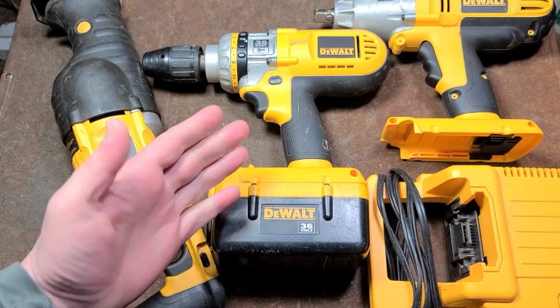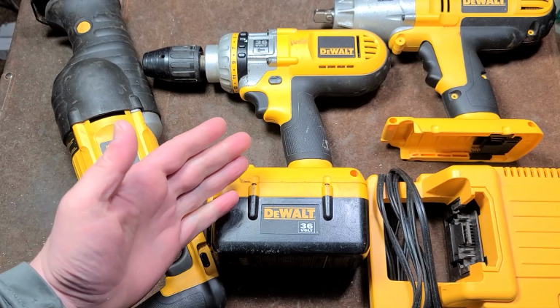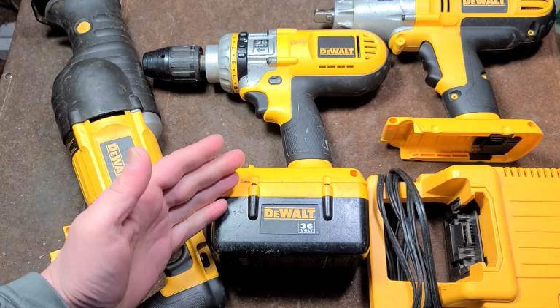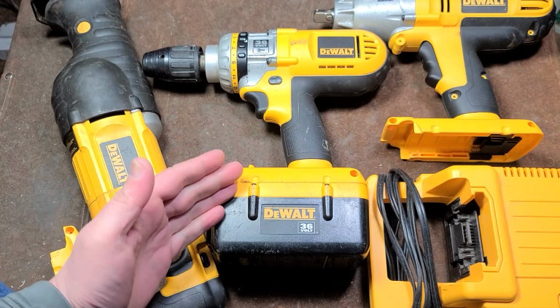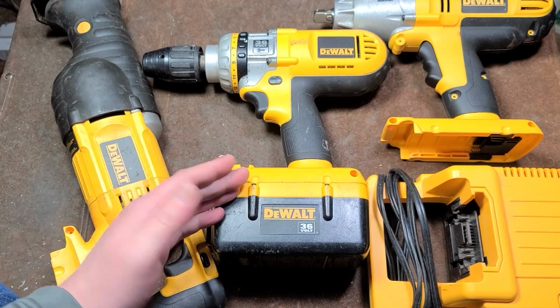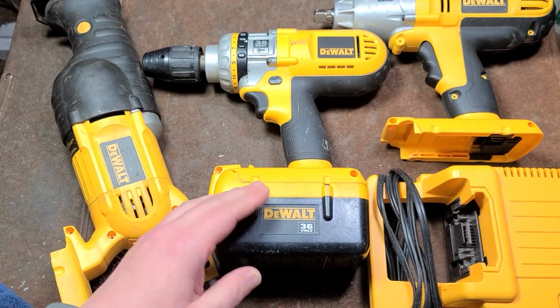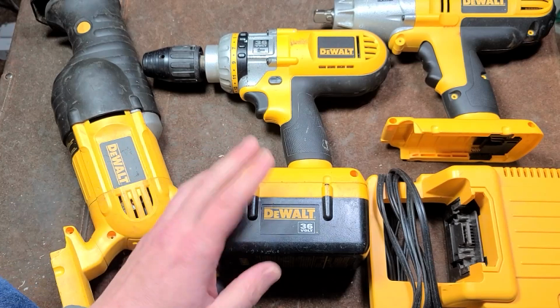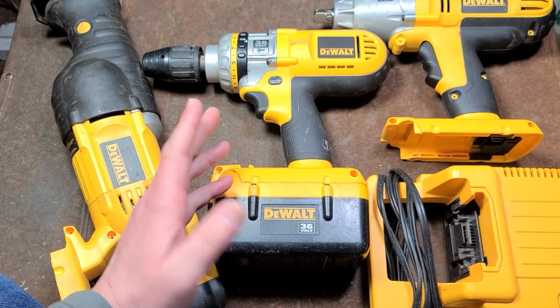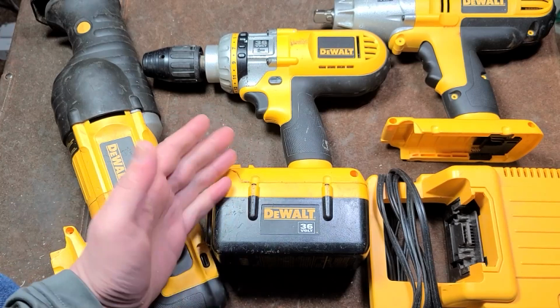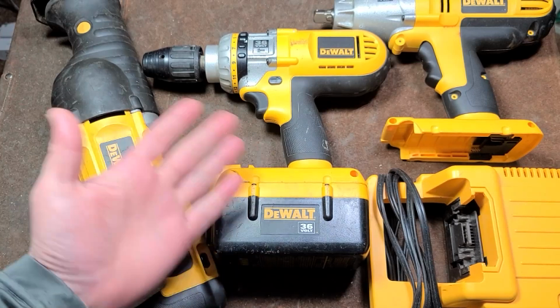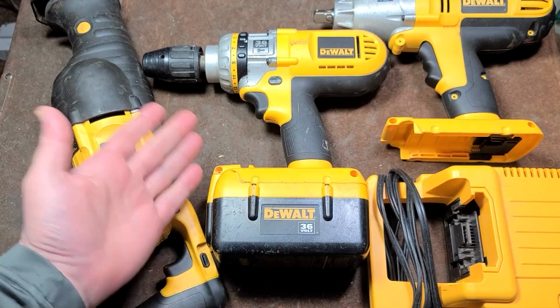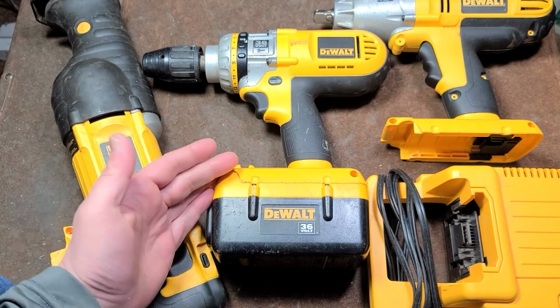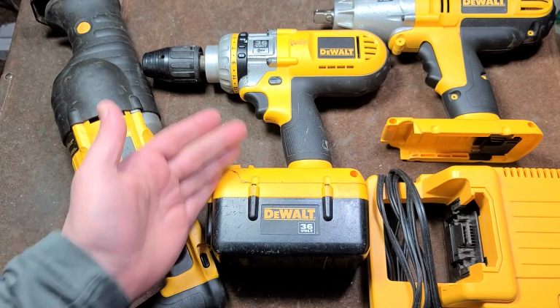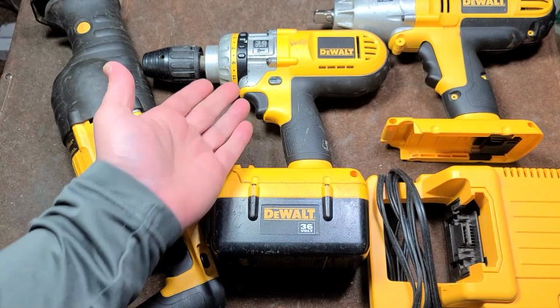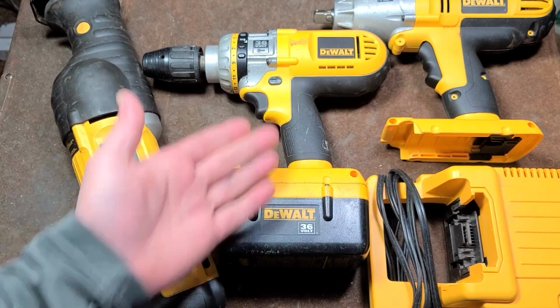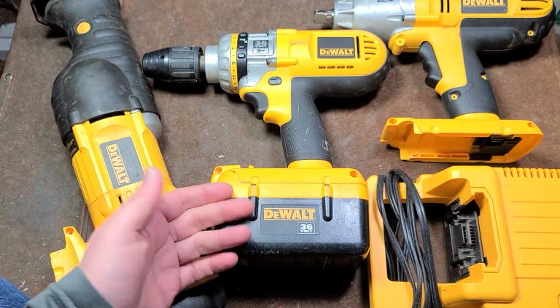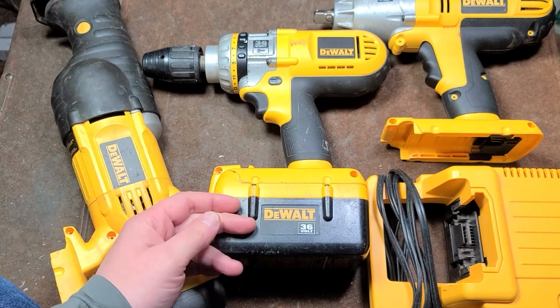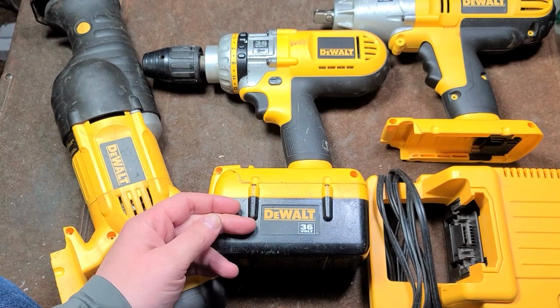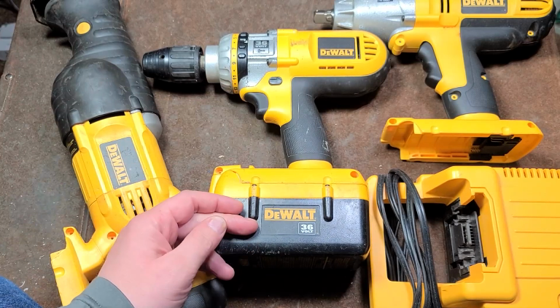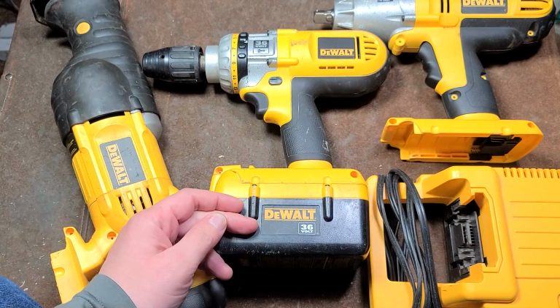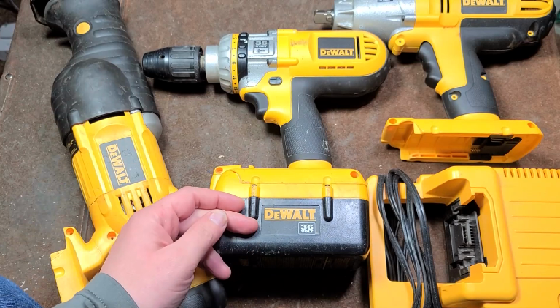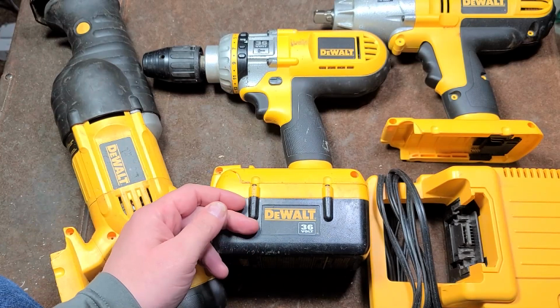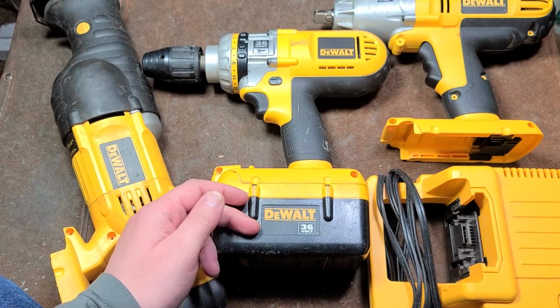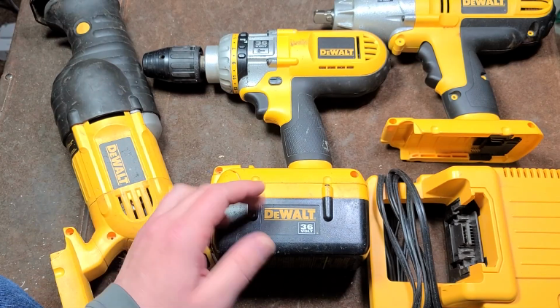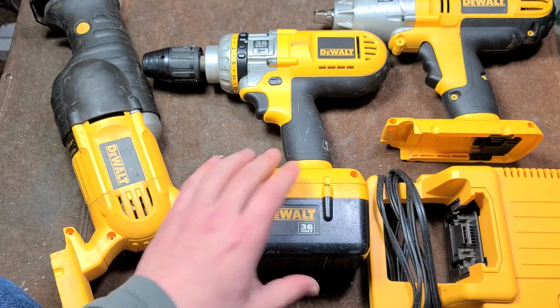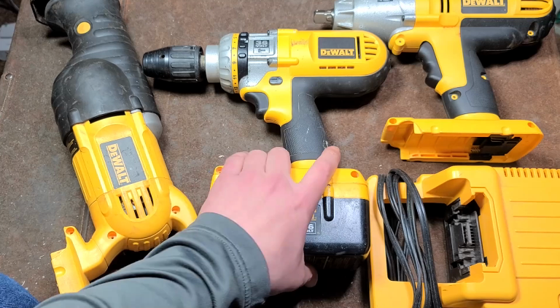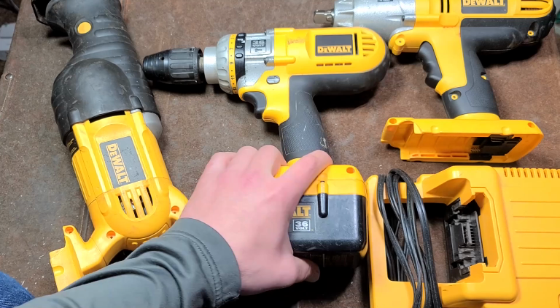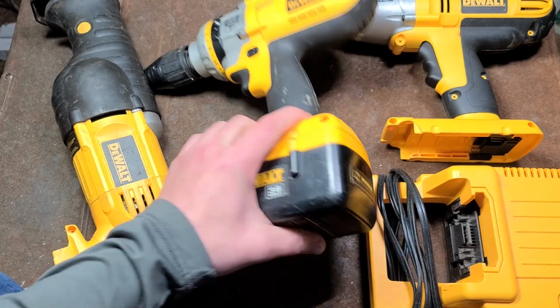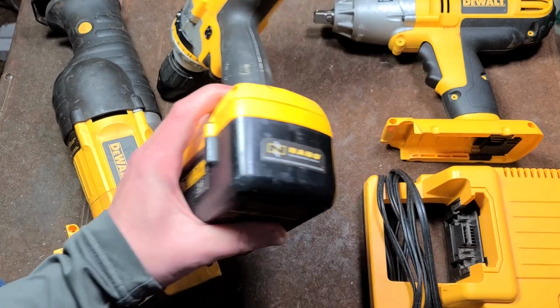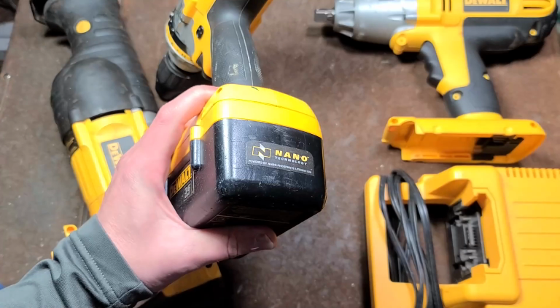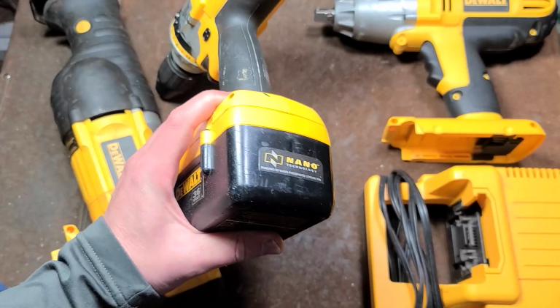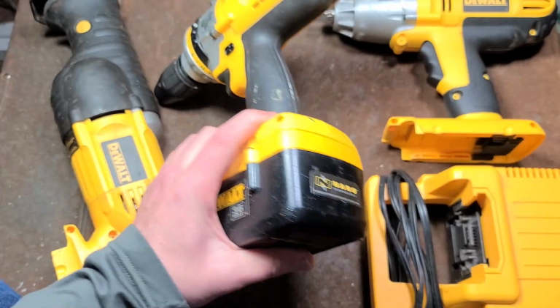Hey, it's Maximus here. I'm going to do a few videos. I actually picked up this DeWalt 36 Volt Nano Lithium set.